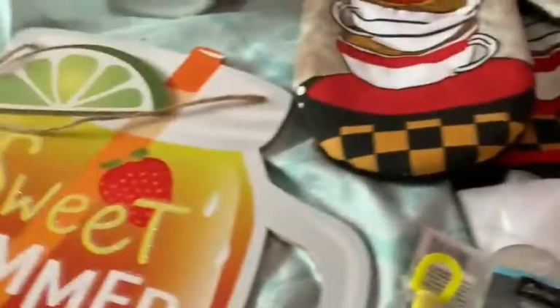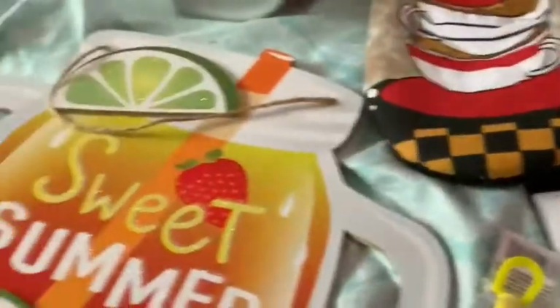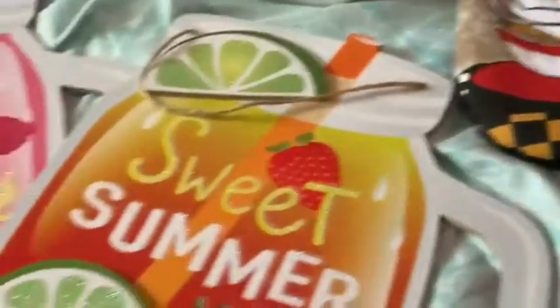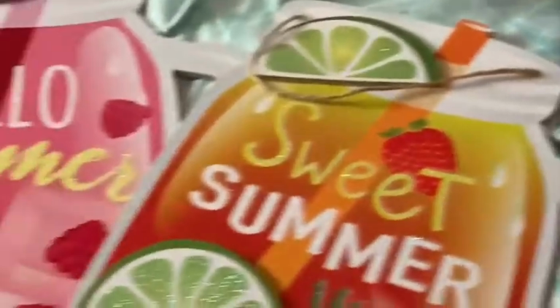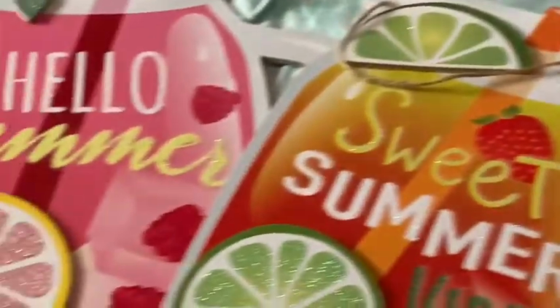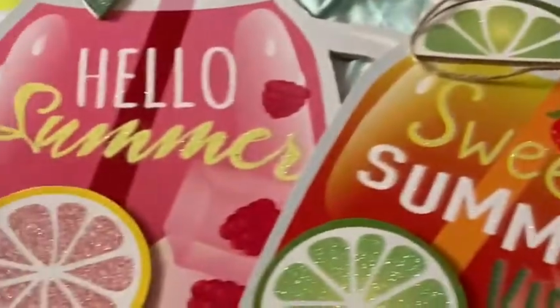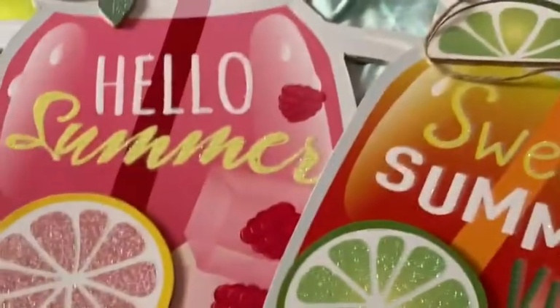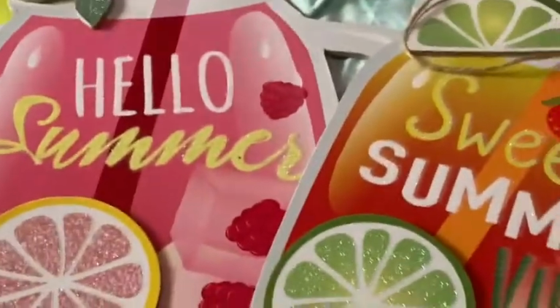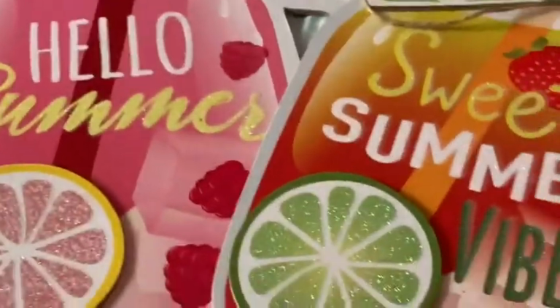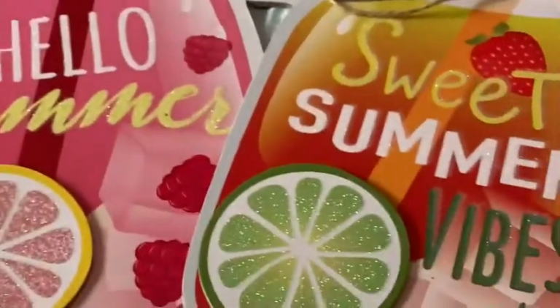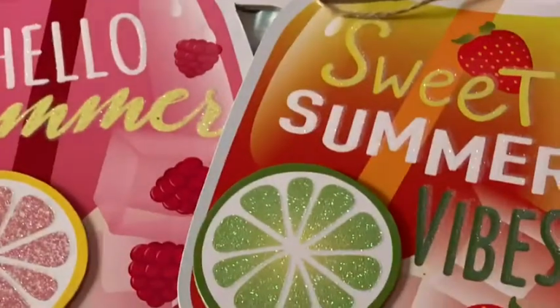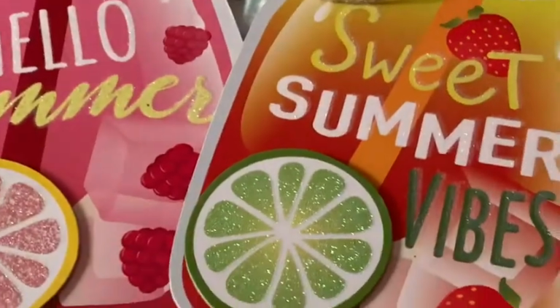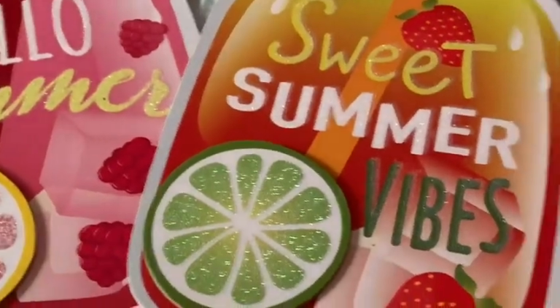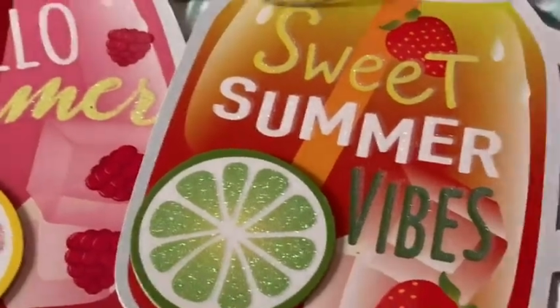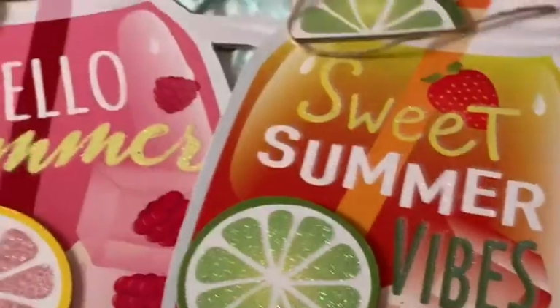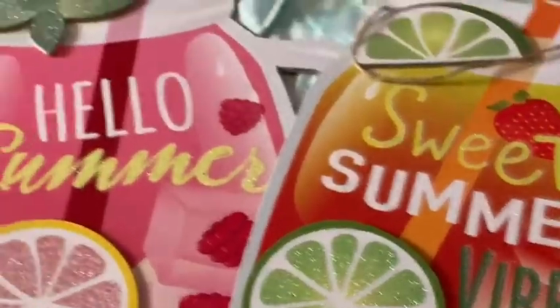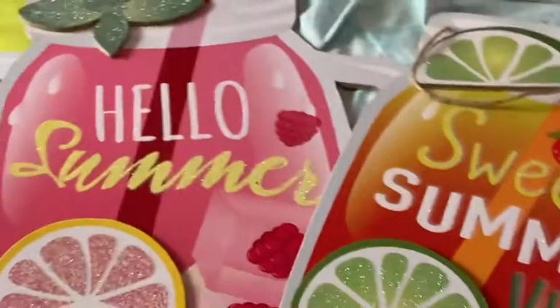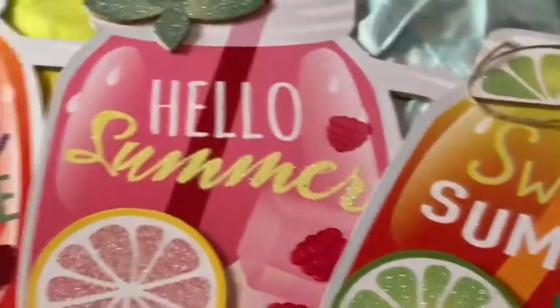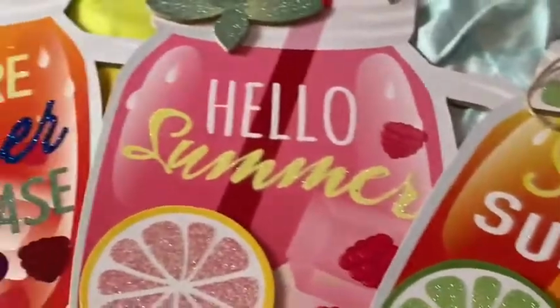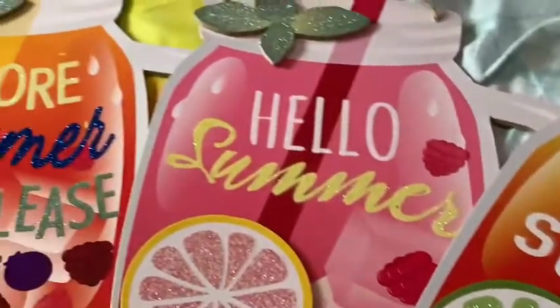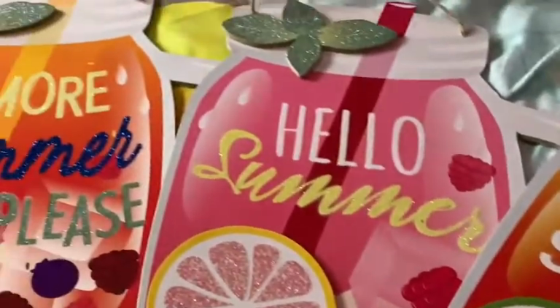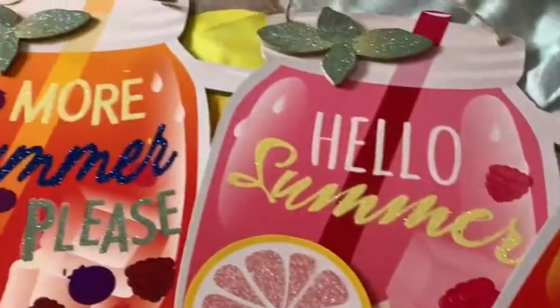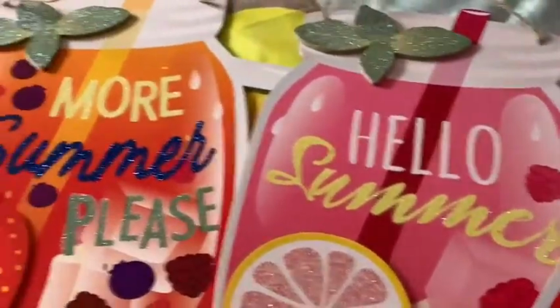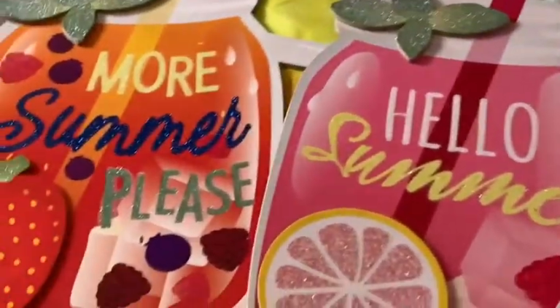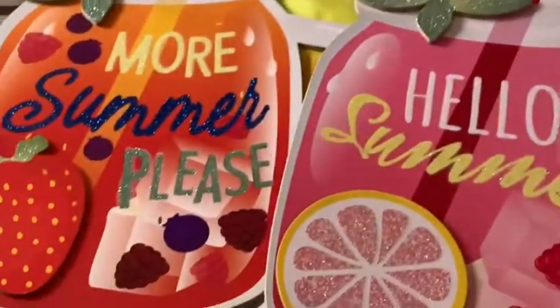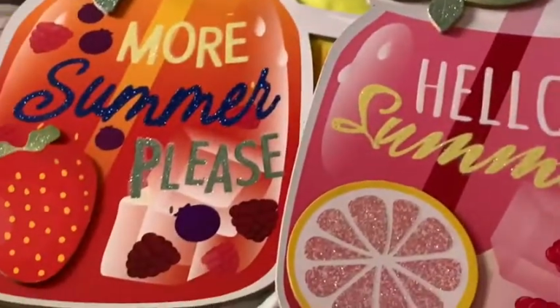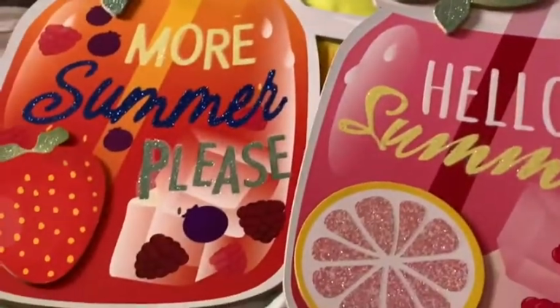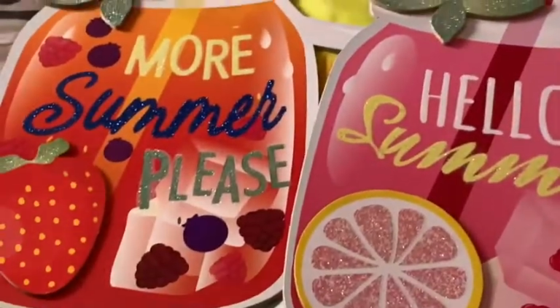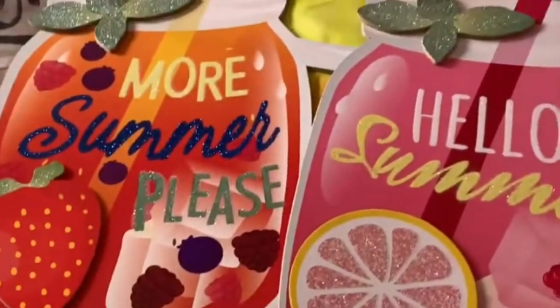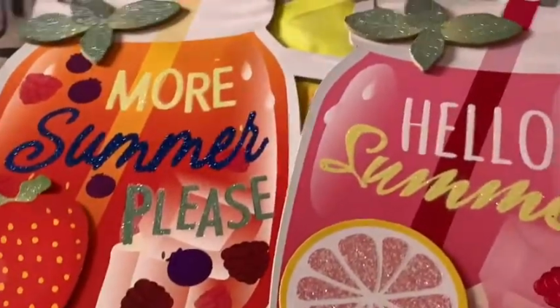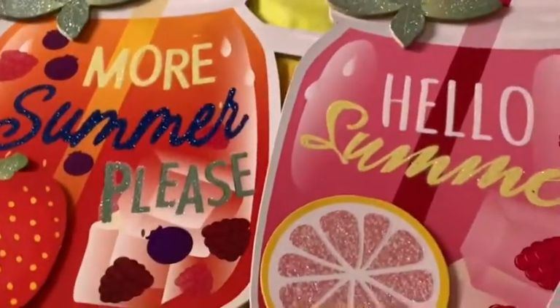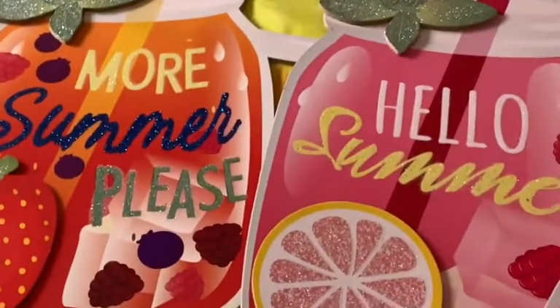Hello everybody, I'm Frida Stauffer. I wanted to show you my Dollar Tree haul.